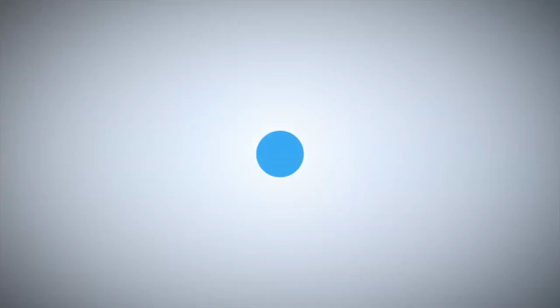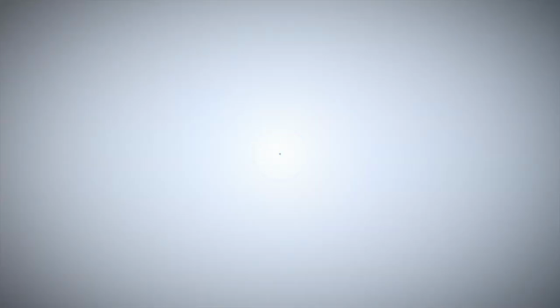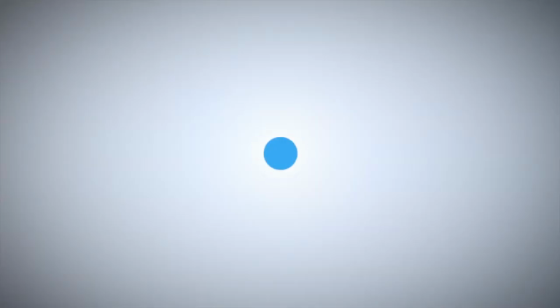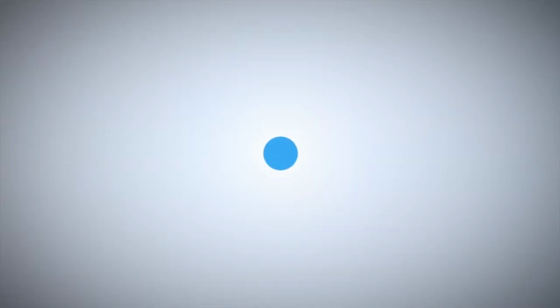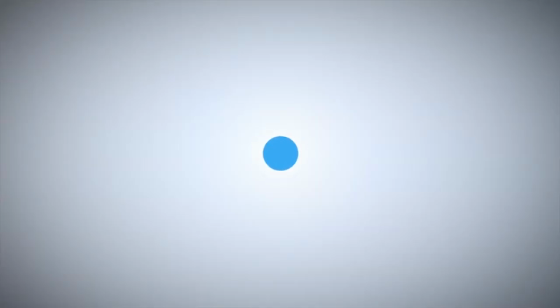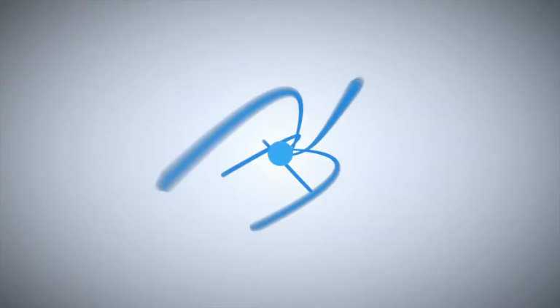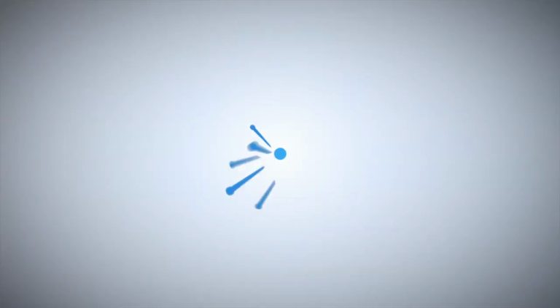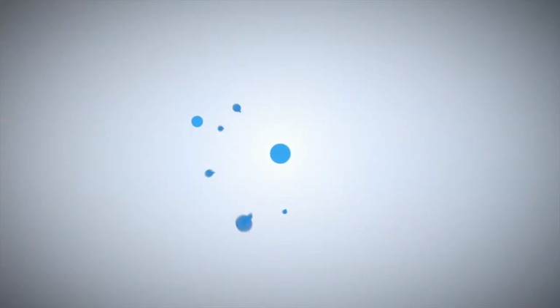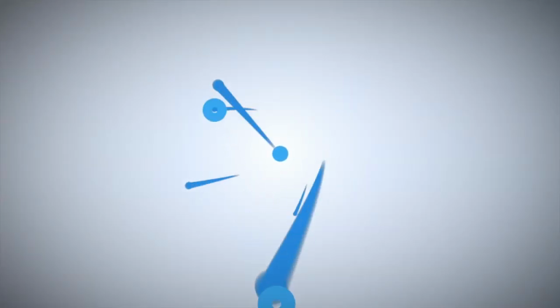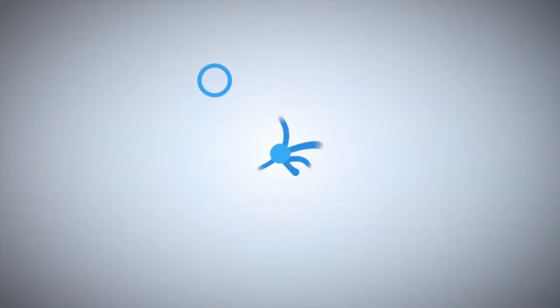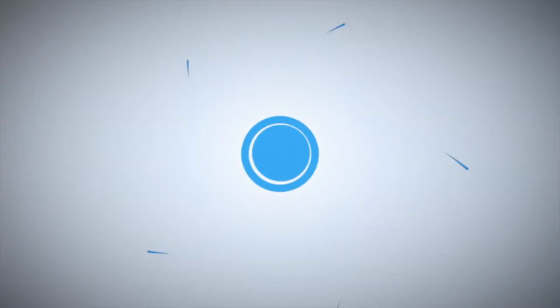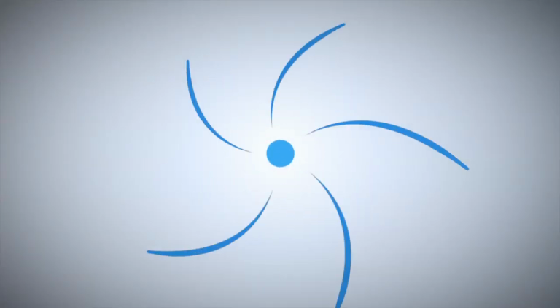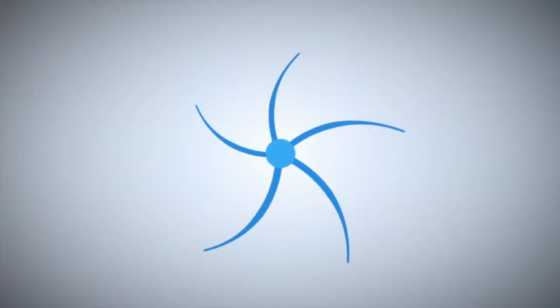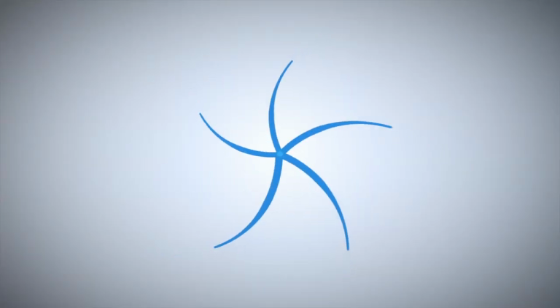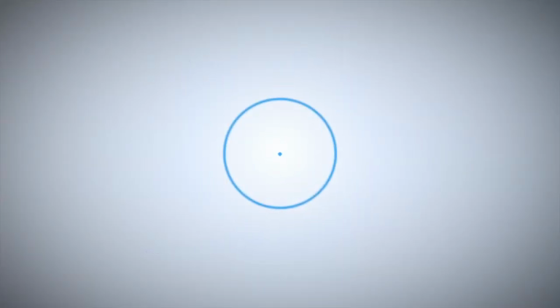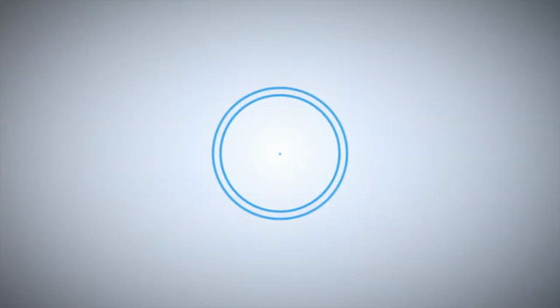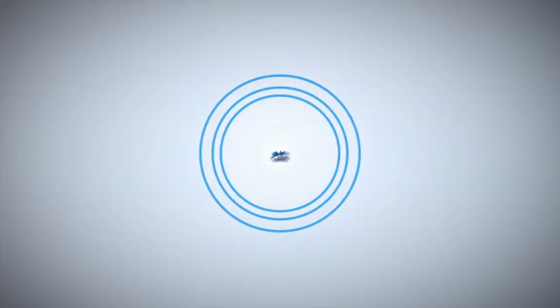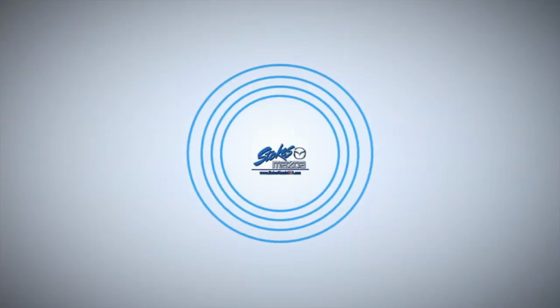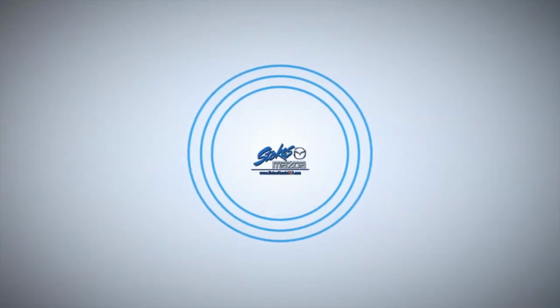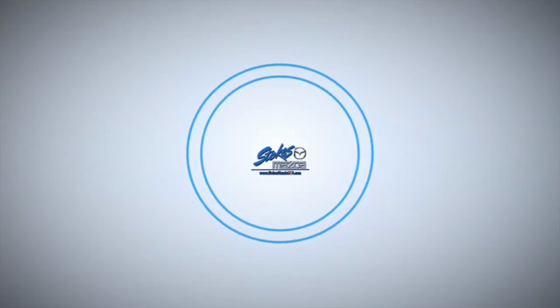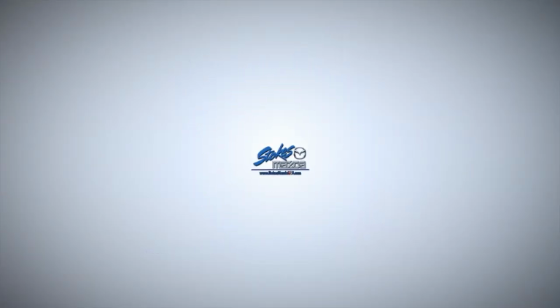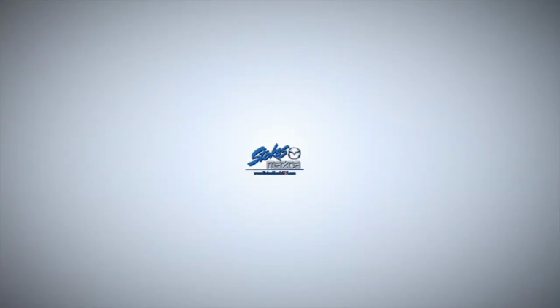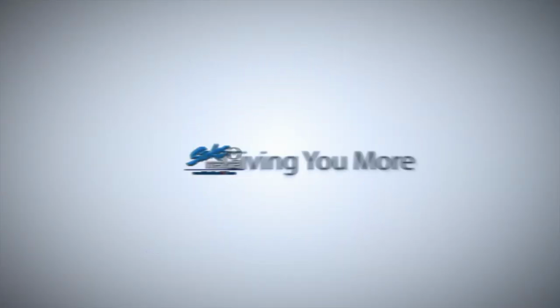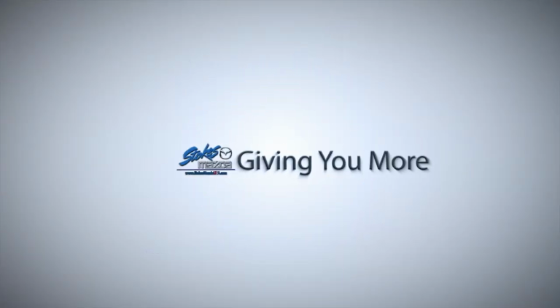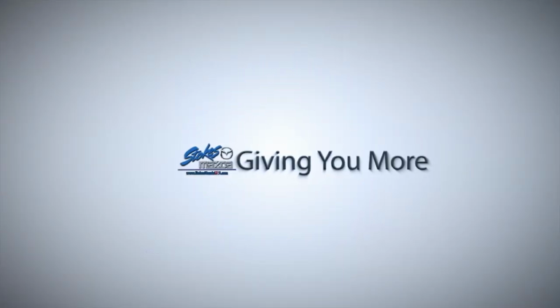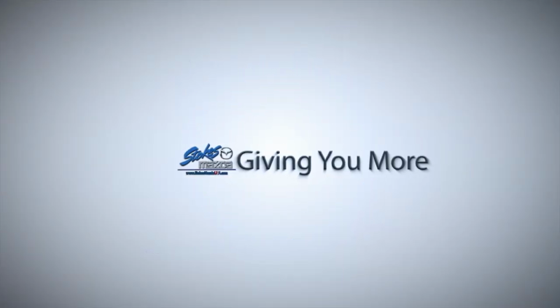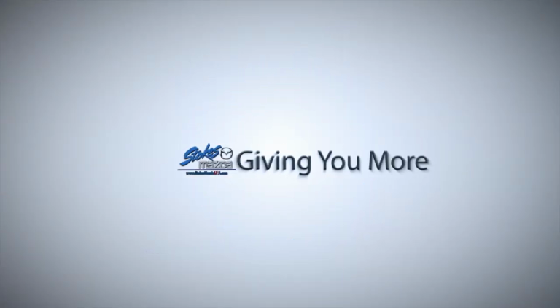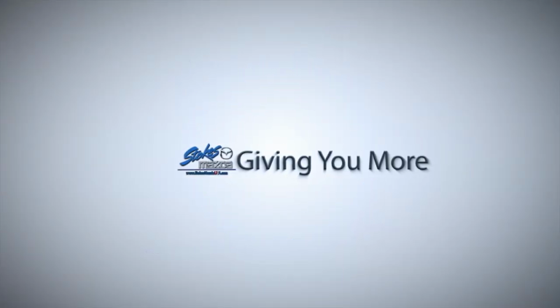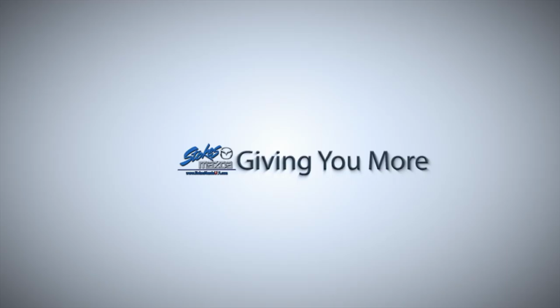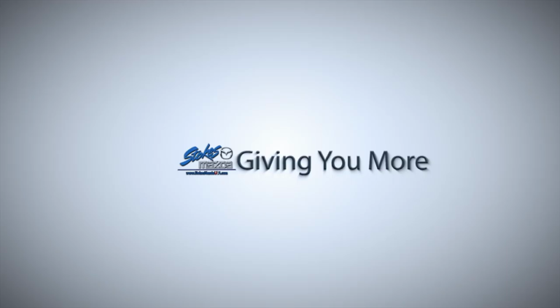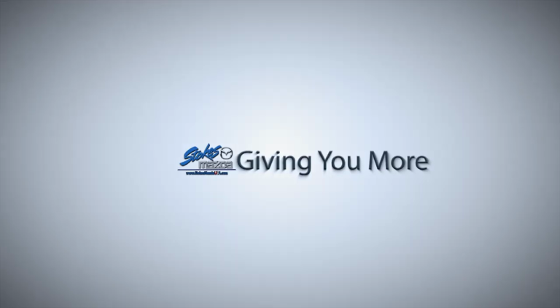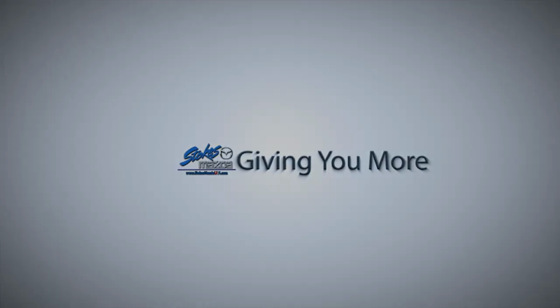Looking for the dealer who's going to give you more? Stokes Mazda Superstore.